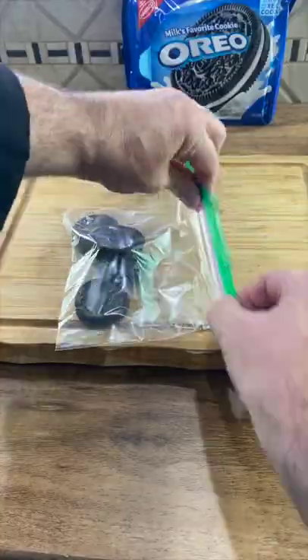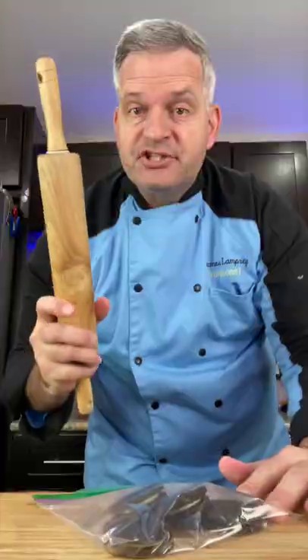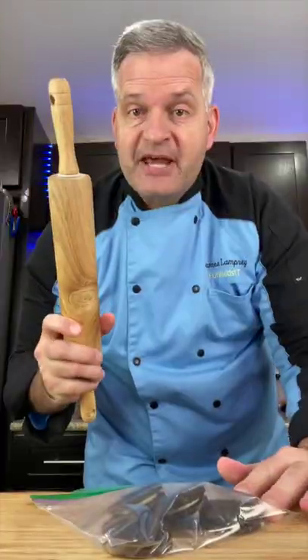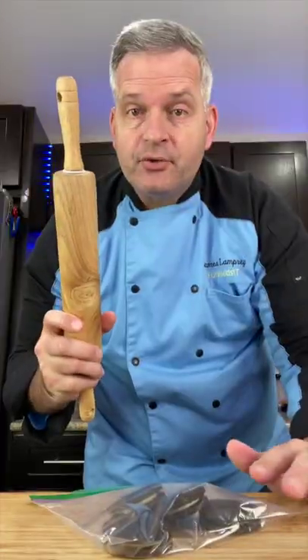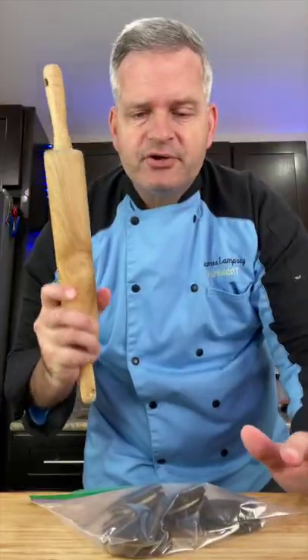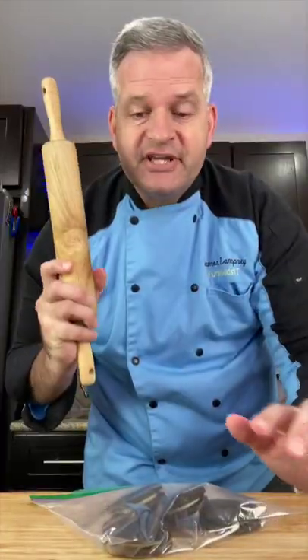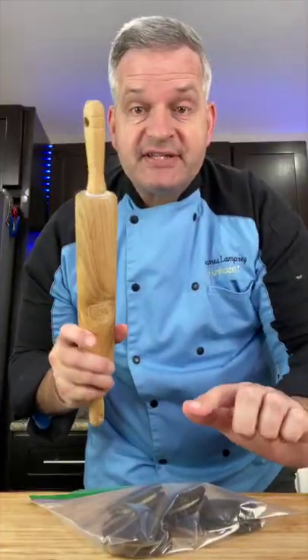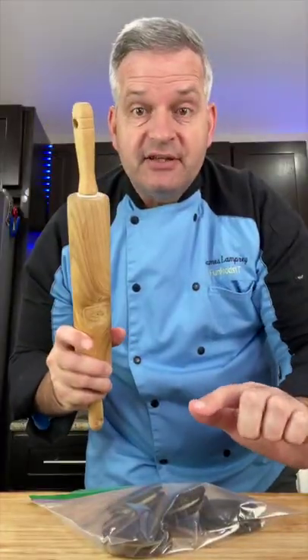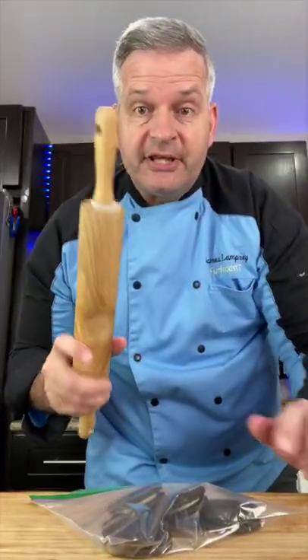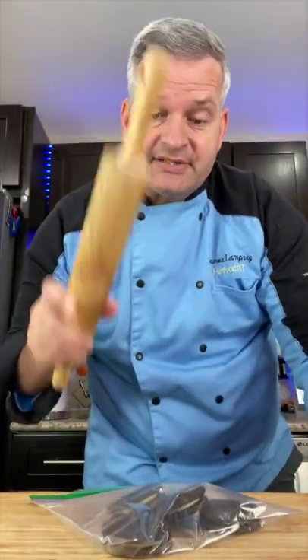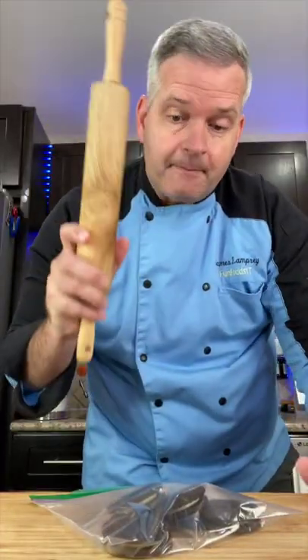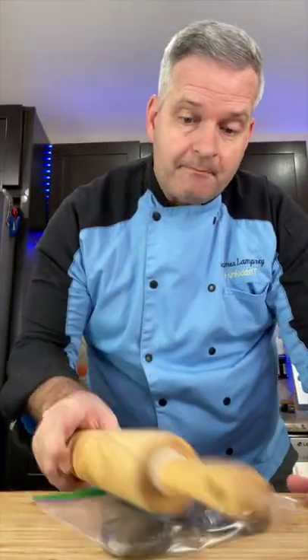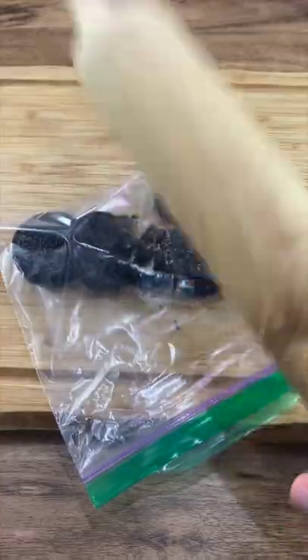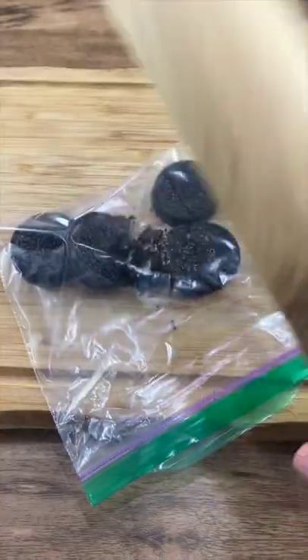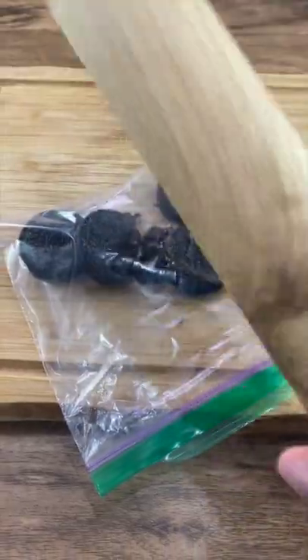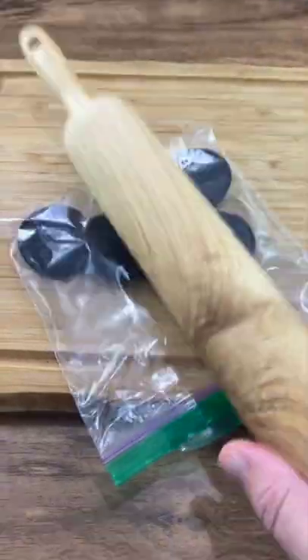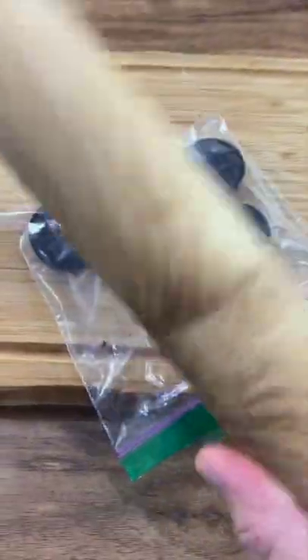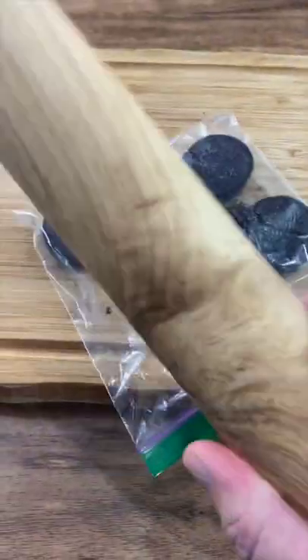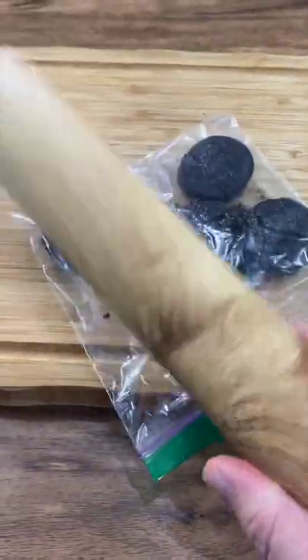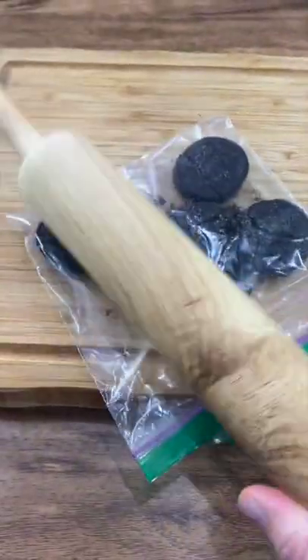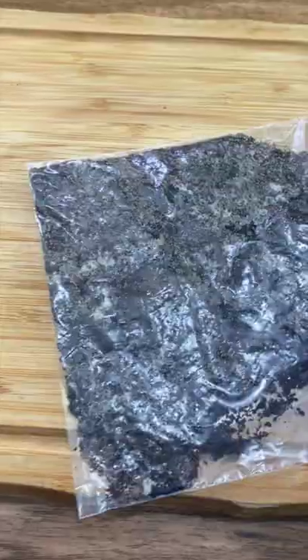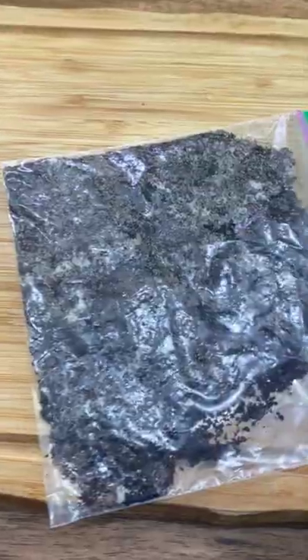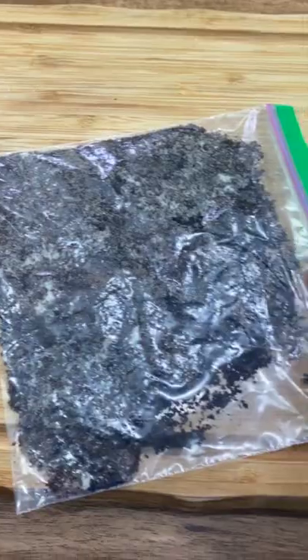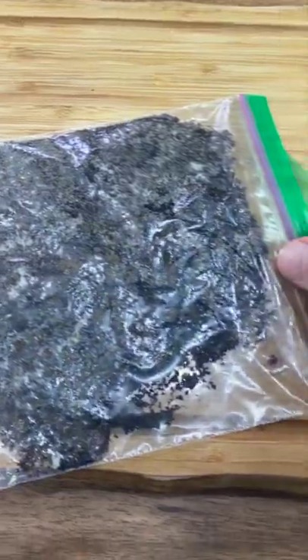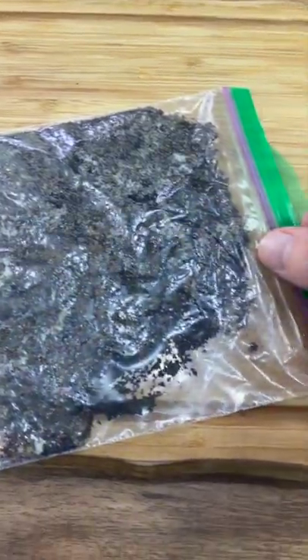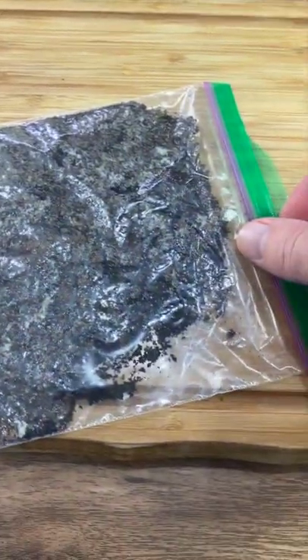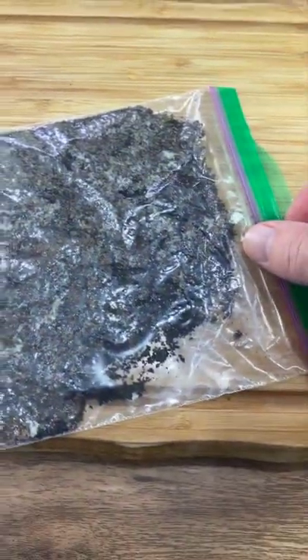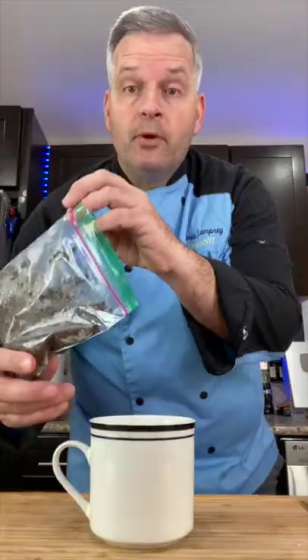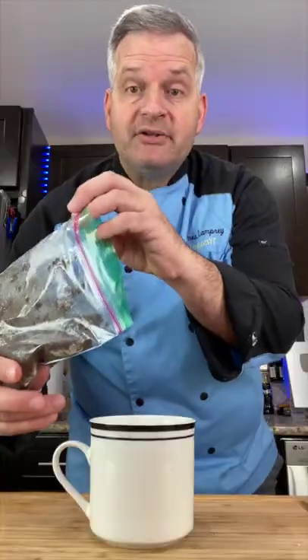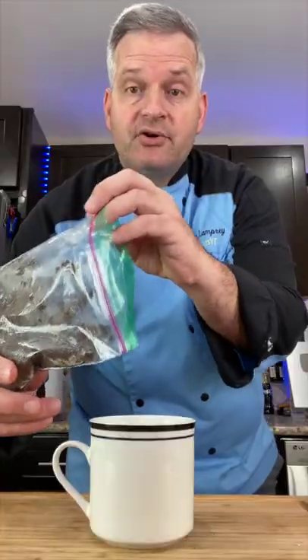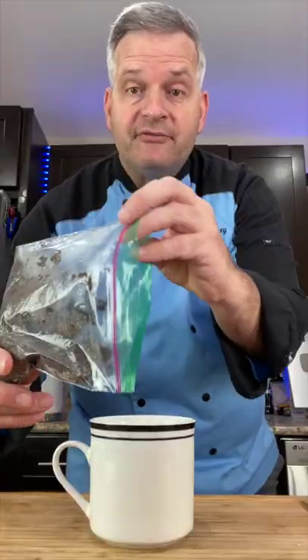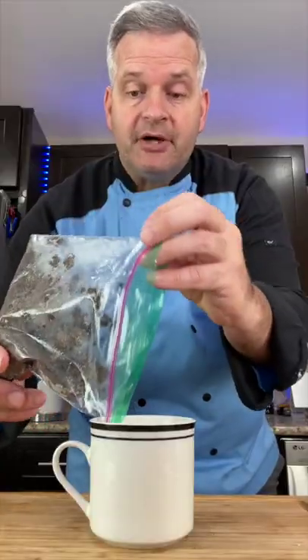Just smash the Oreo cookies into little bits. When they're all smashed up, pour them out into a coffee mug.